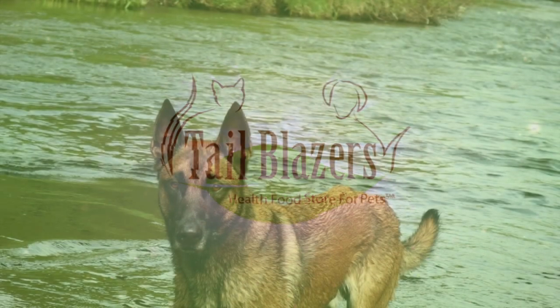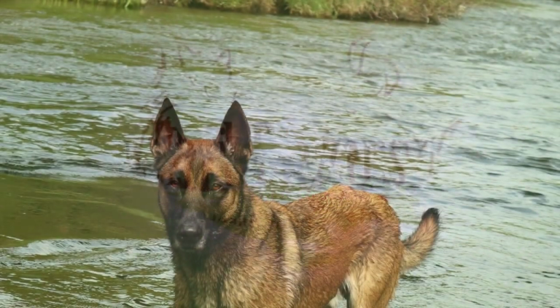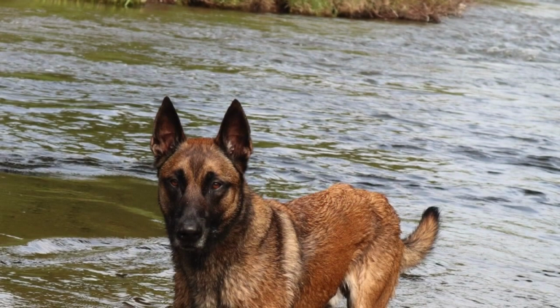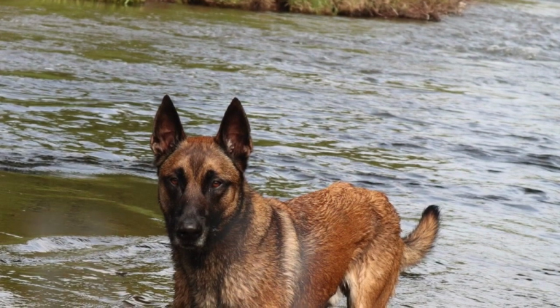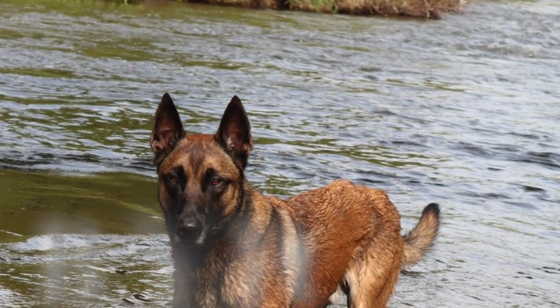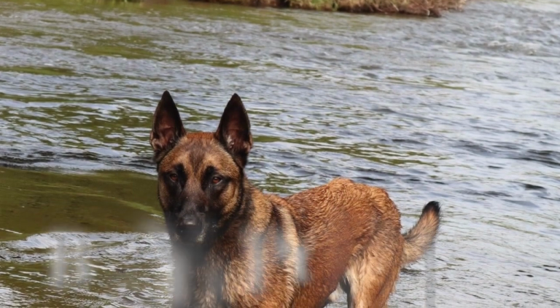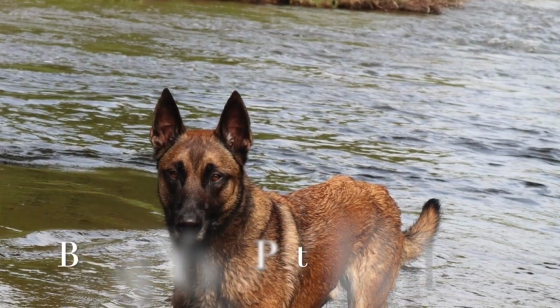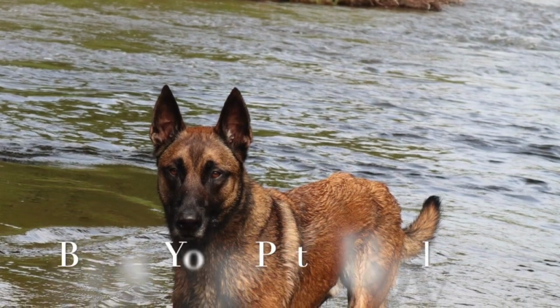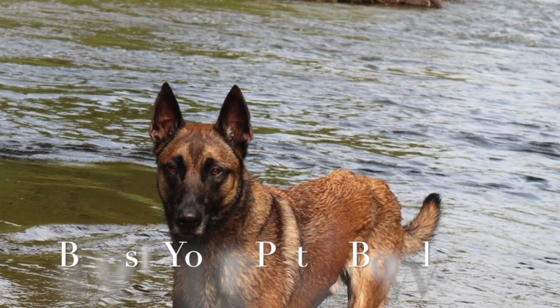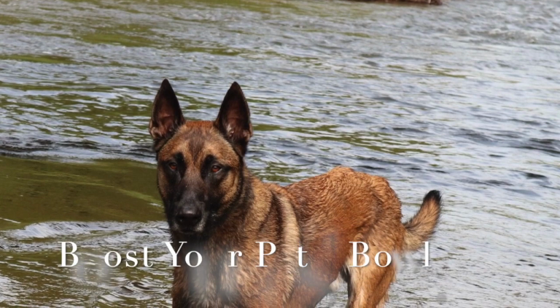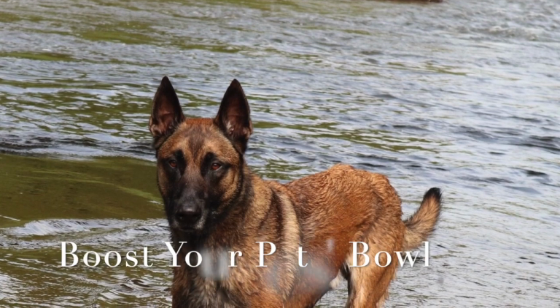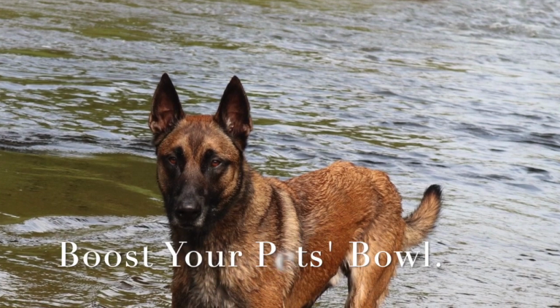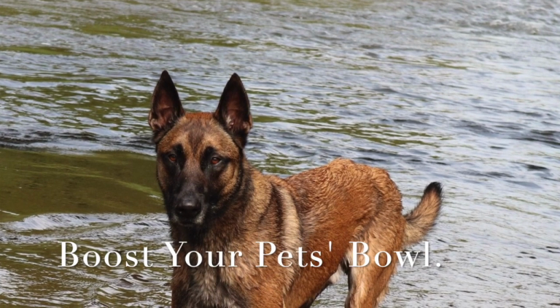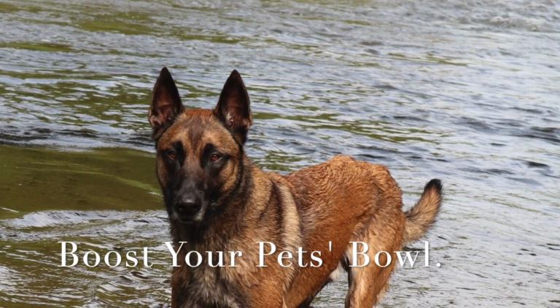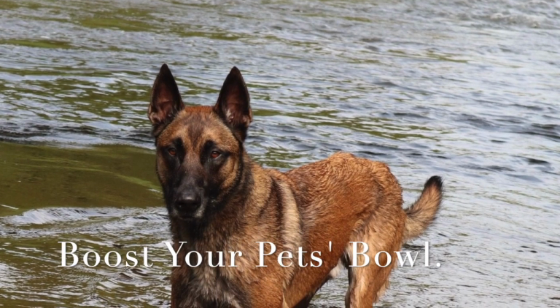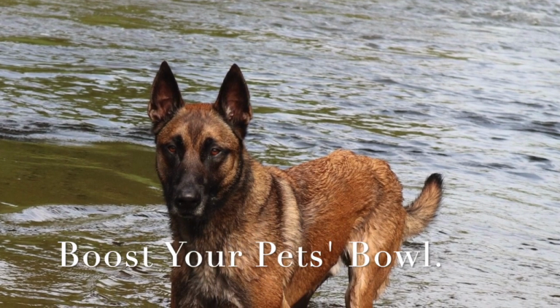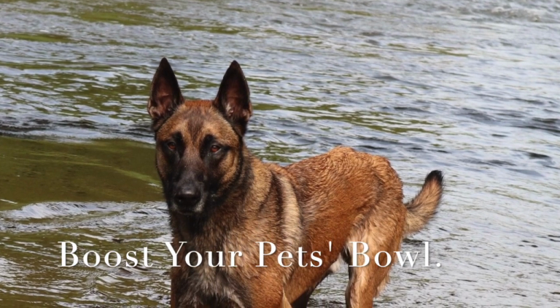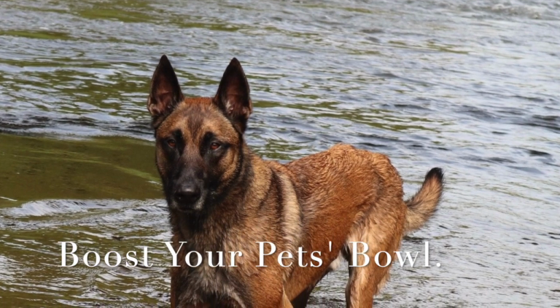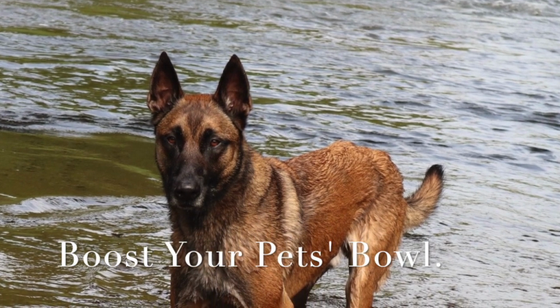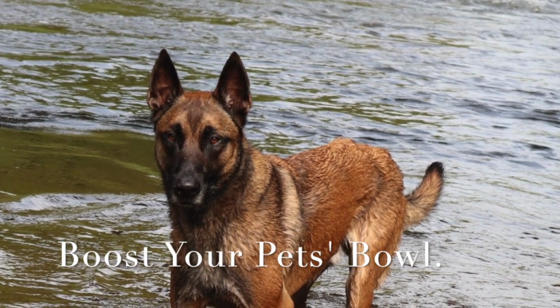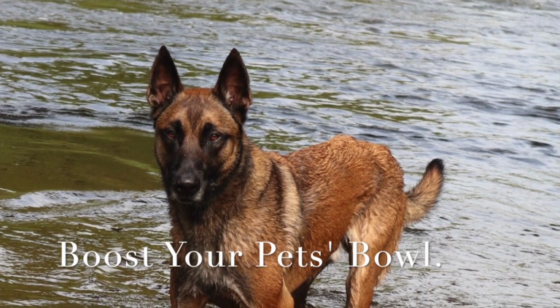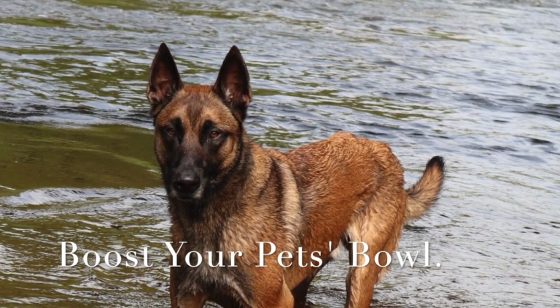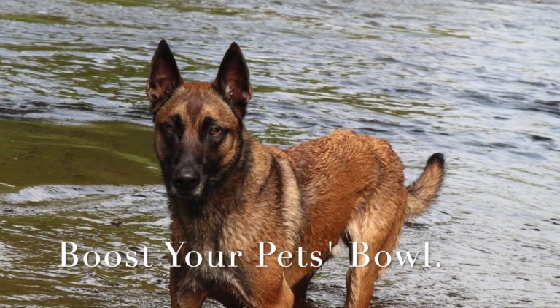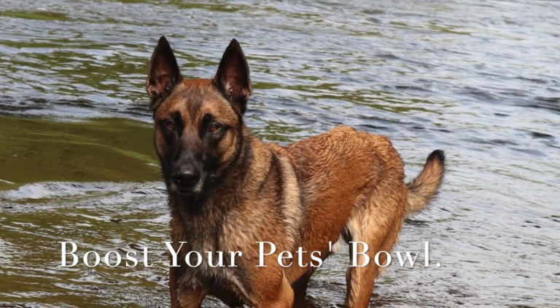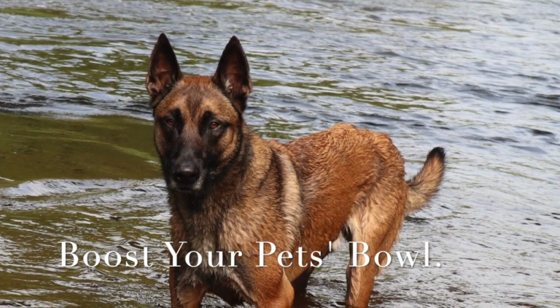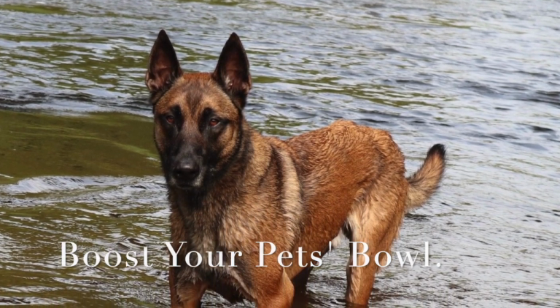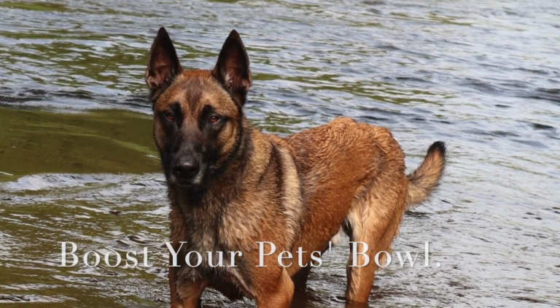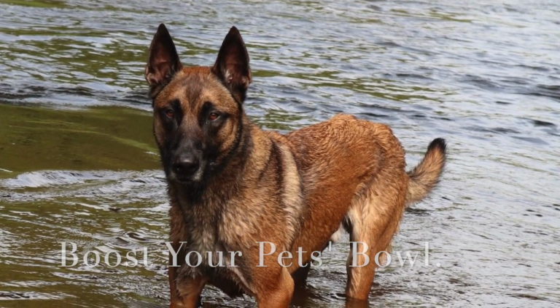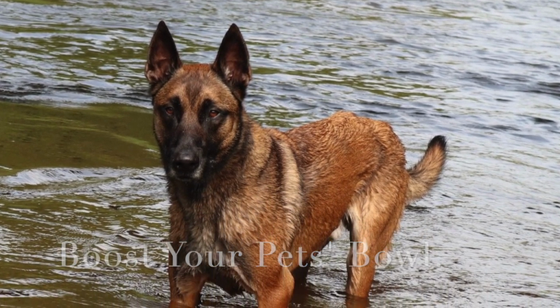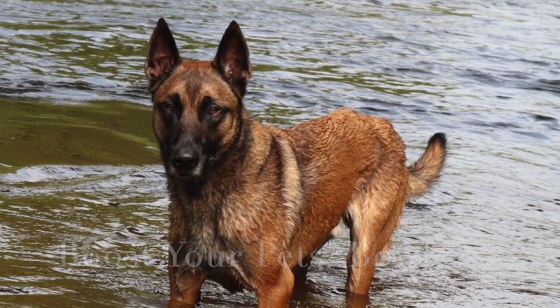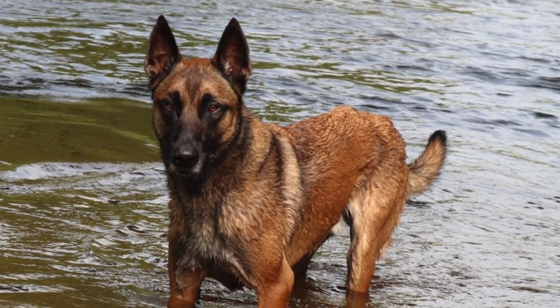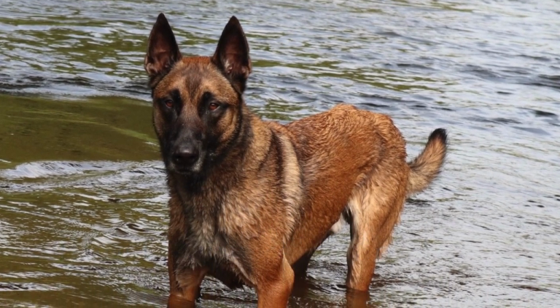Hello everyone, this is Jax. He's a four-year-old Belgian Malinois who's going to be taste testing some food for us.